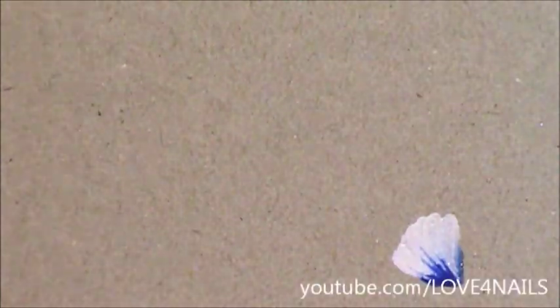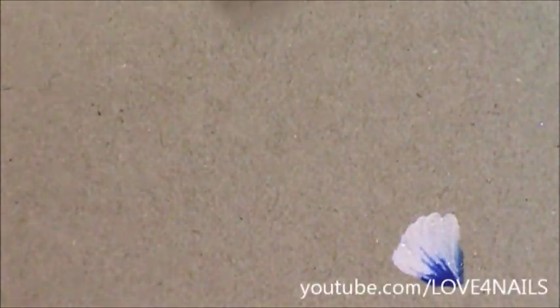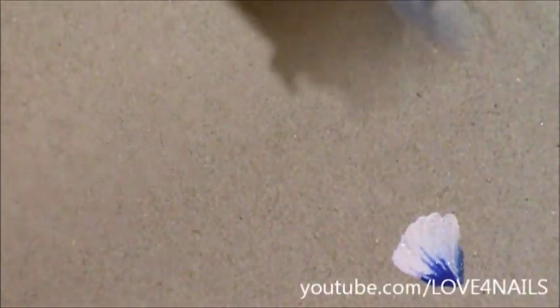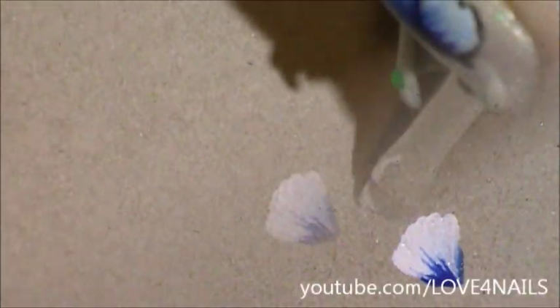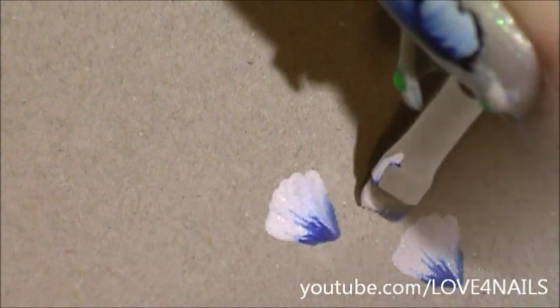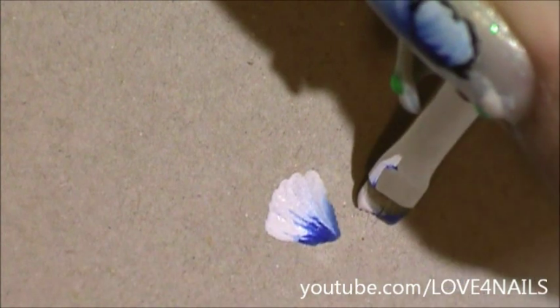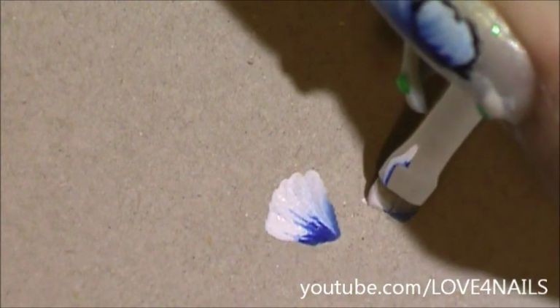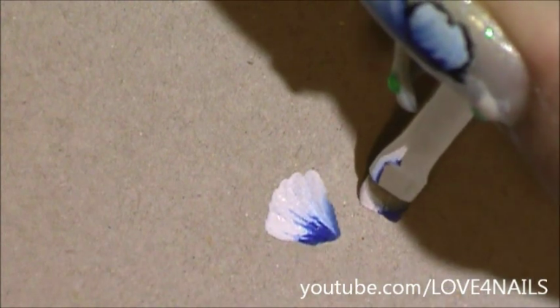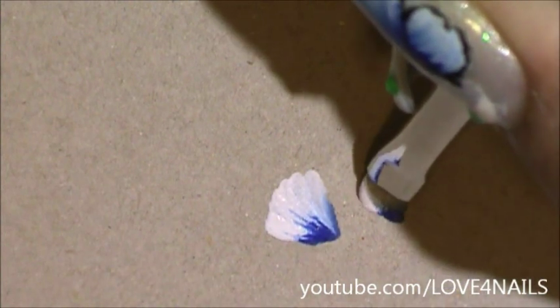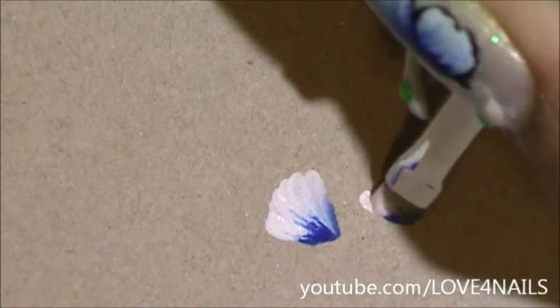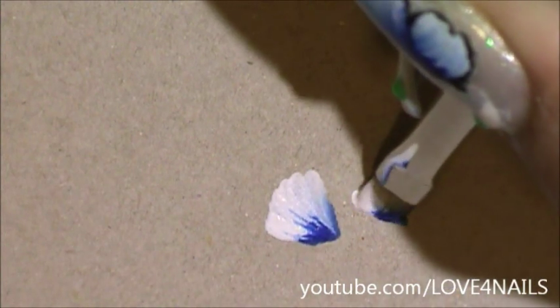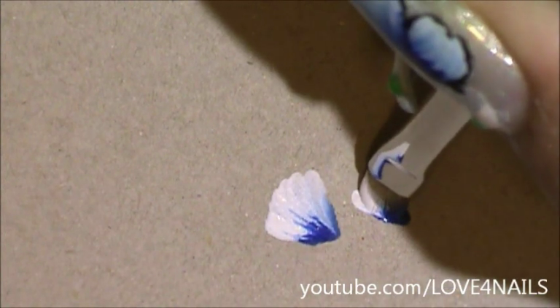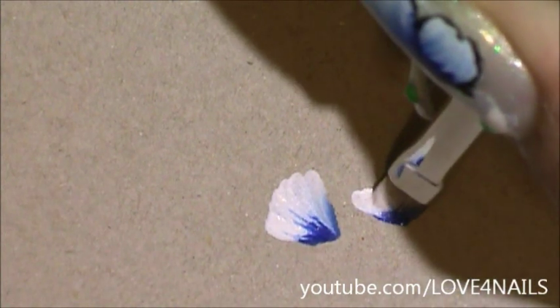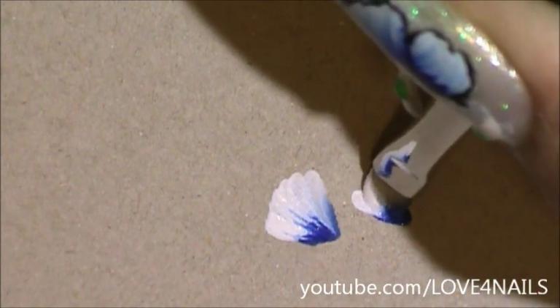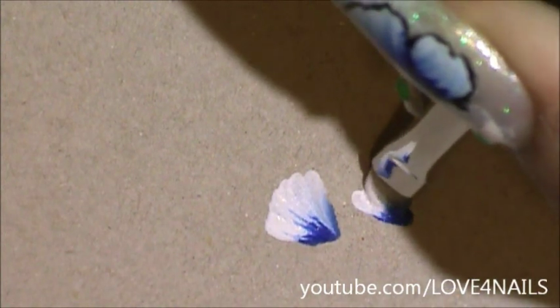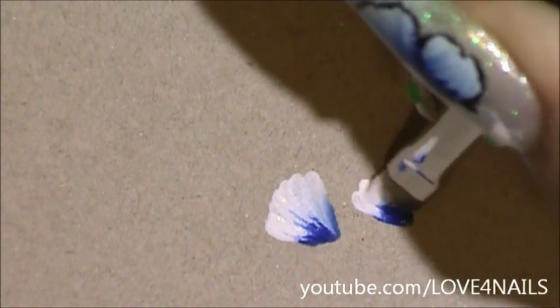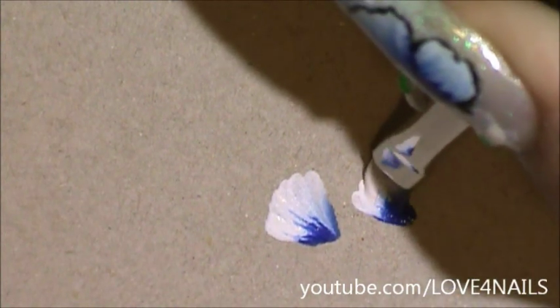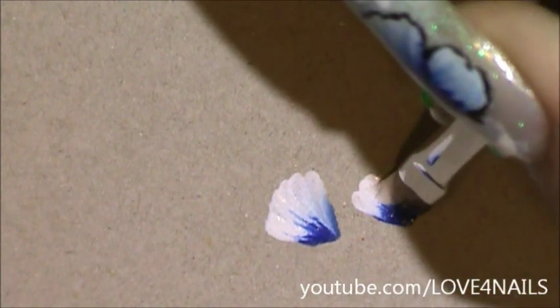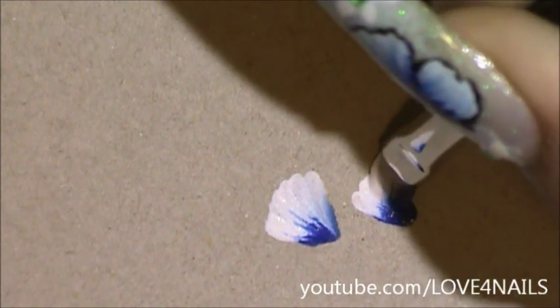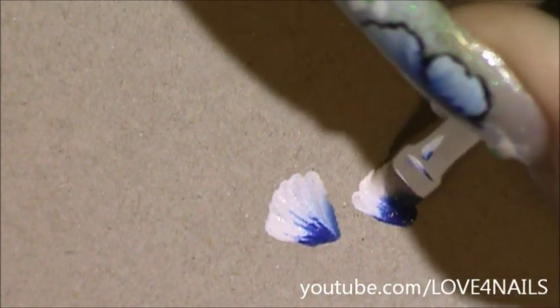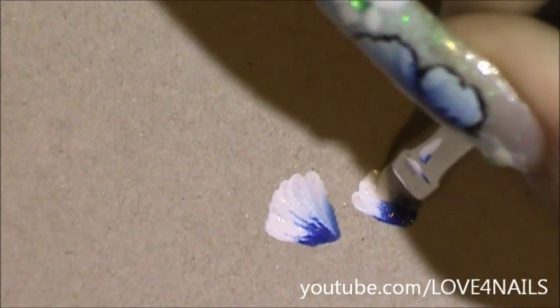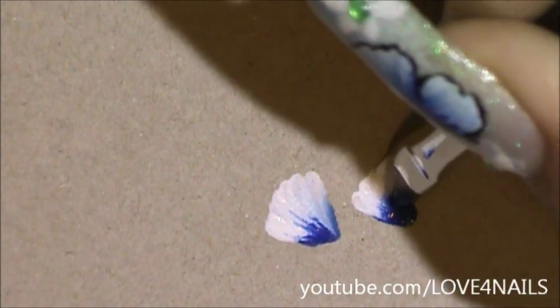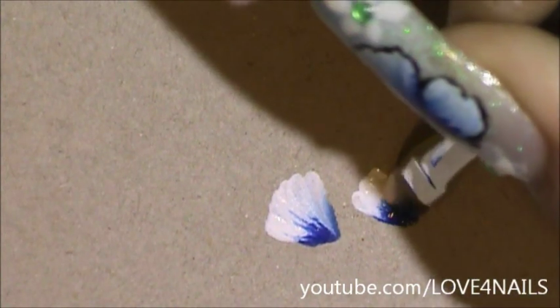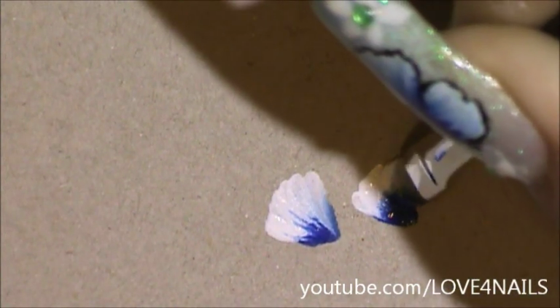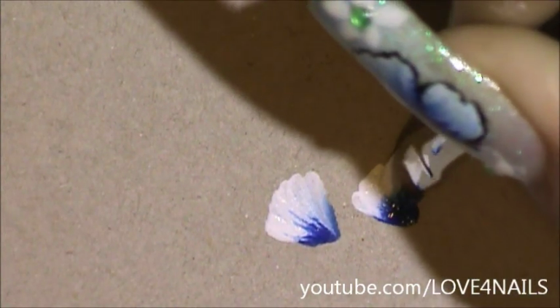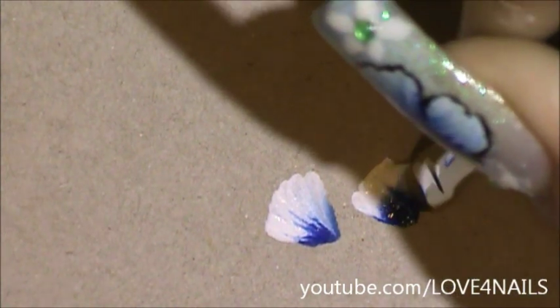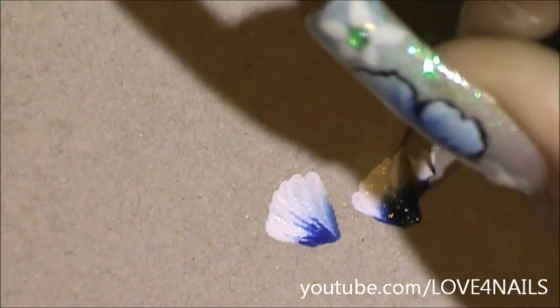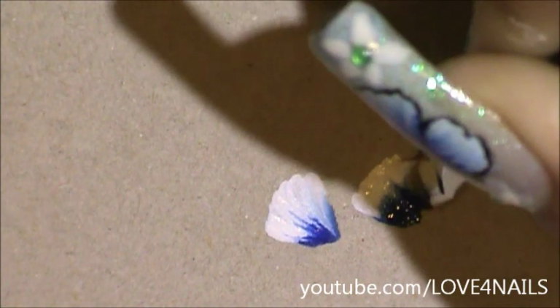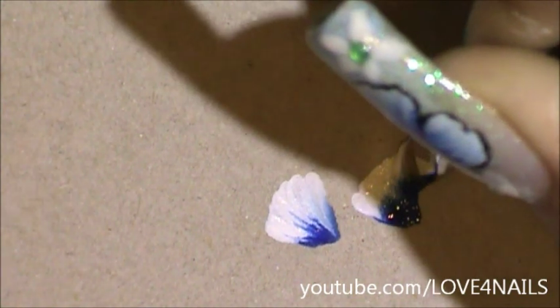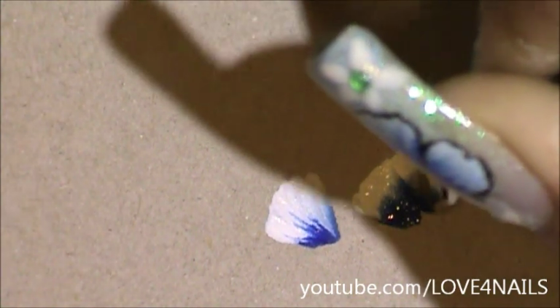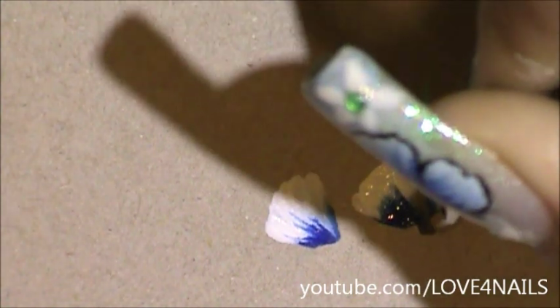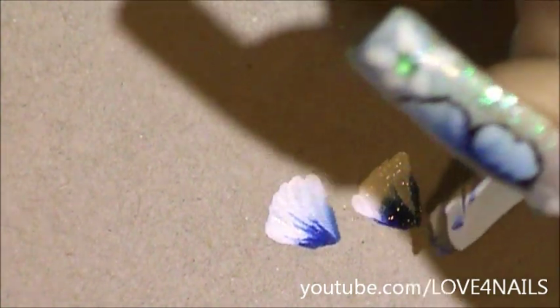Now I'm going to be painting the second flower. It's up to you to decide exactly where you want your flowers, but this is in exactly the same shape — a V shape.